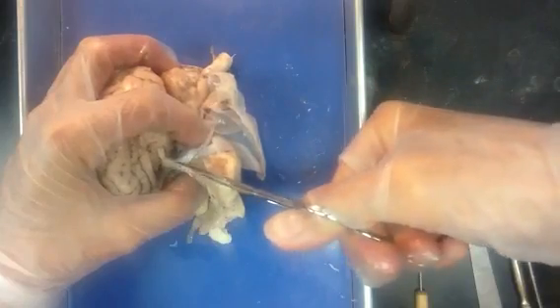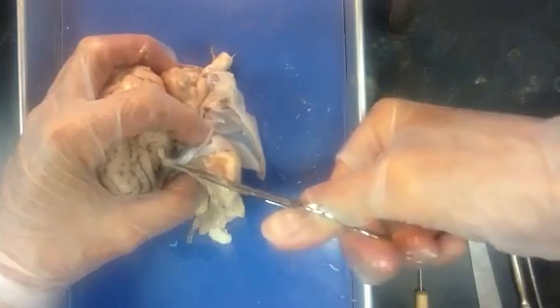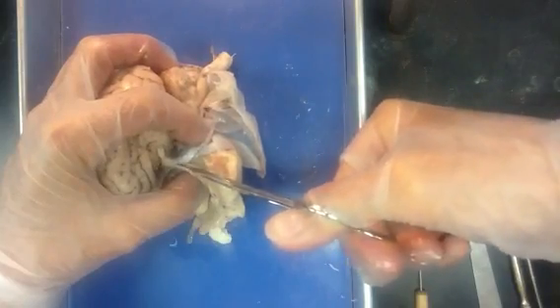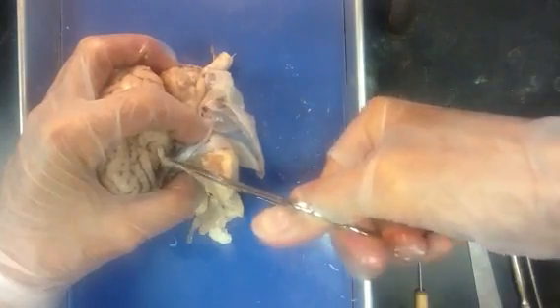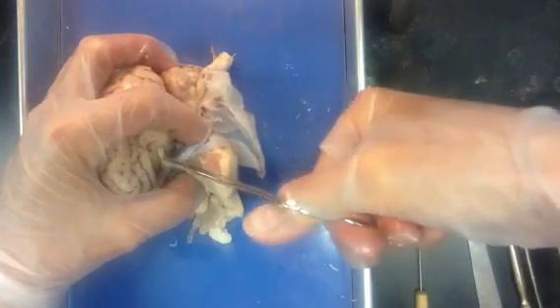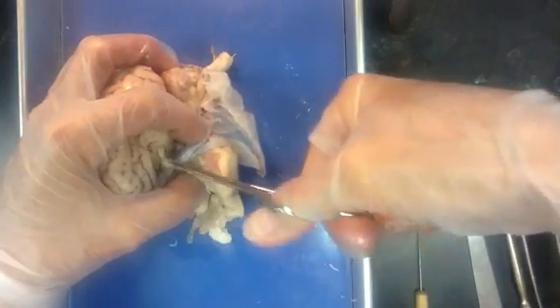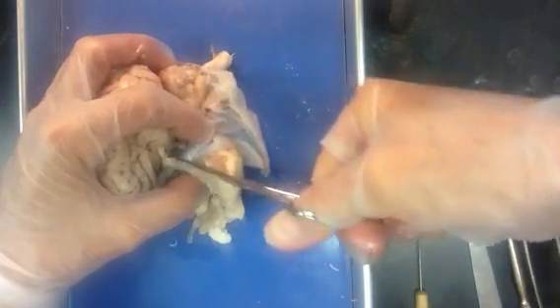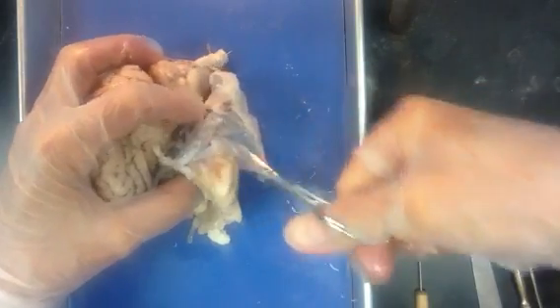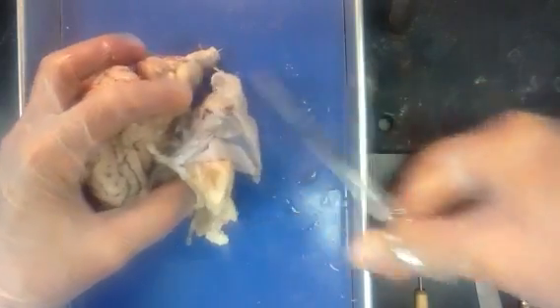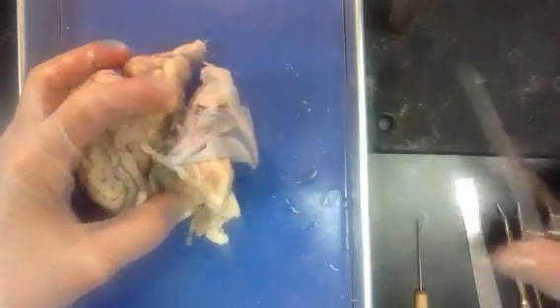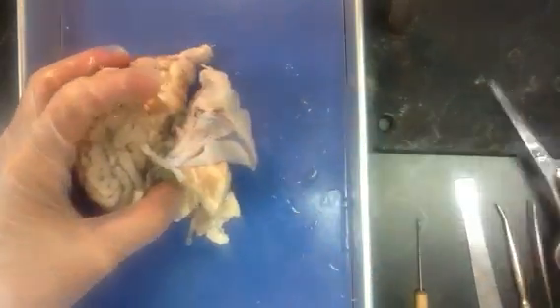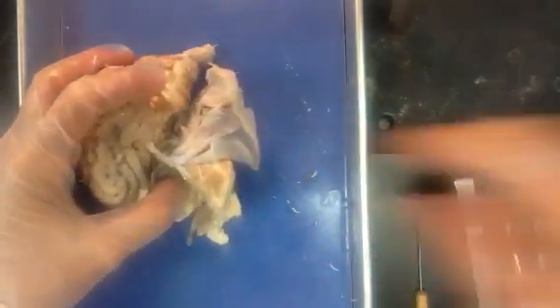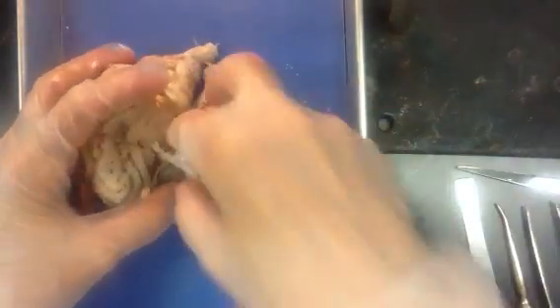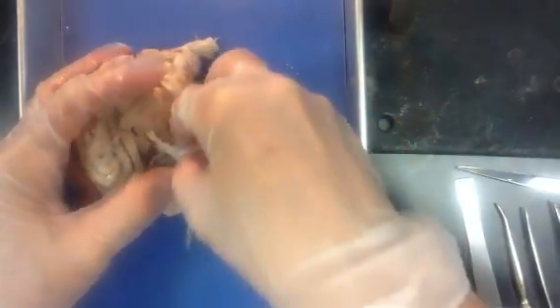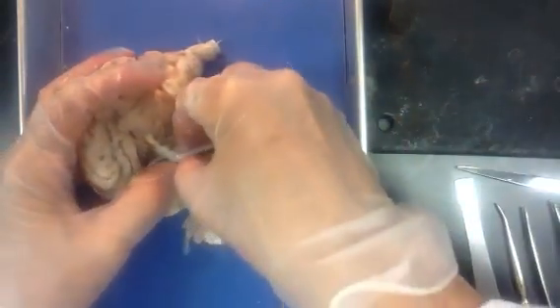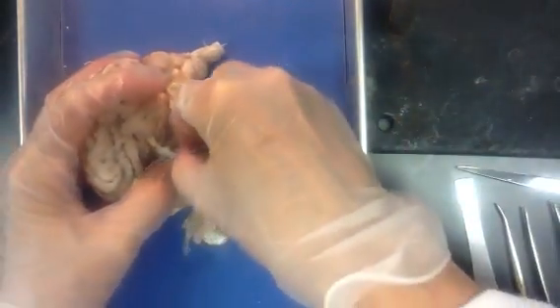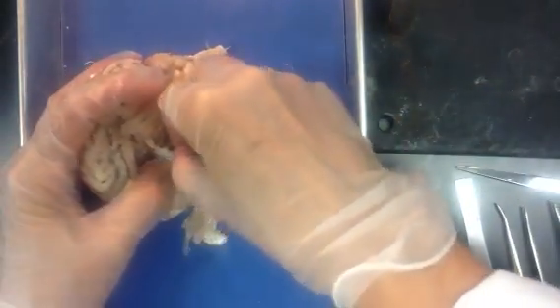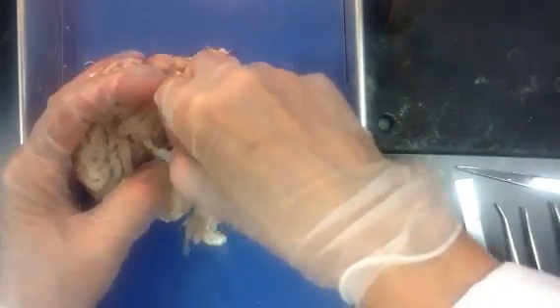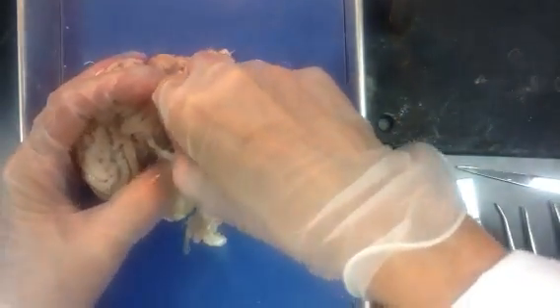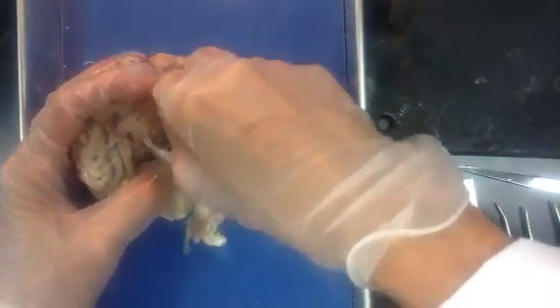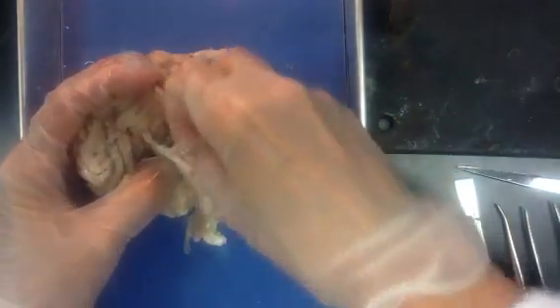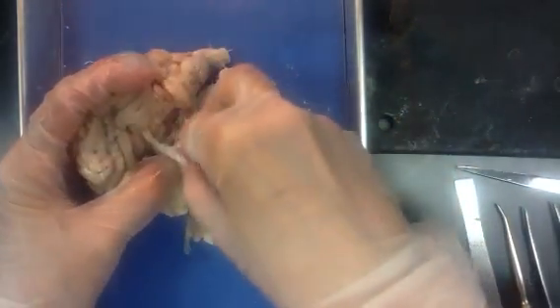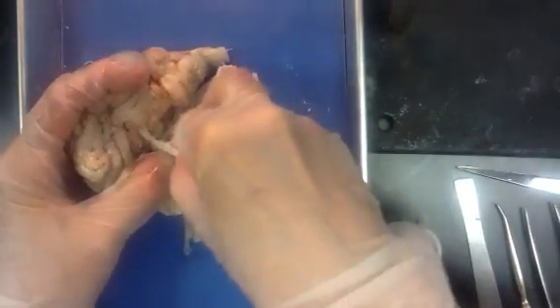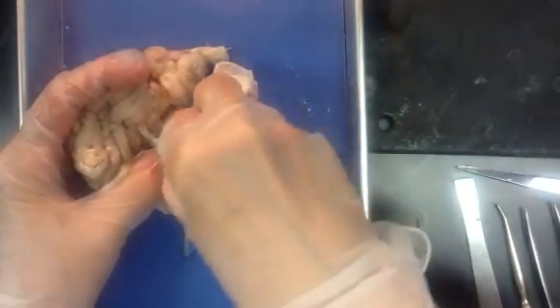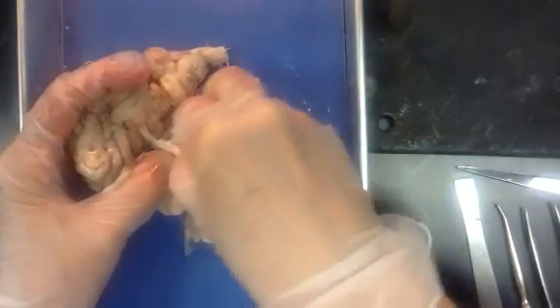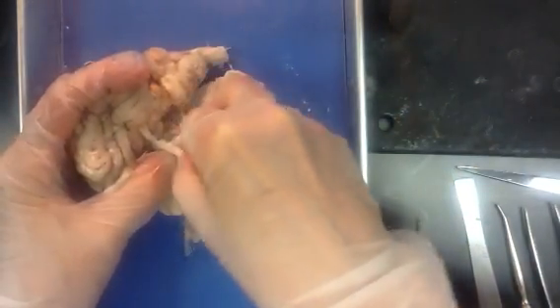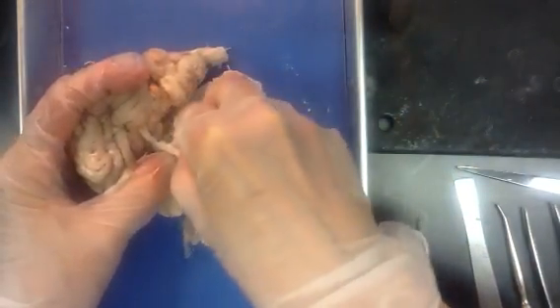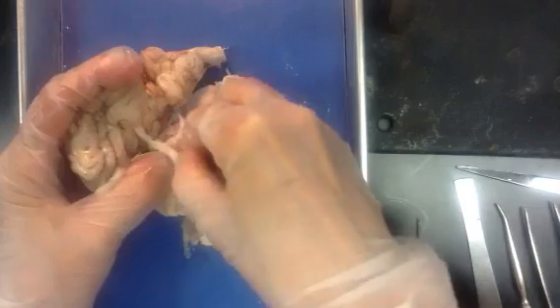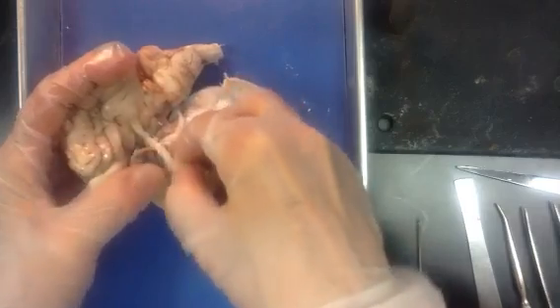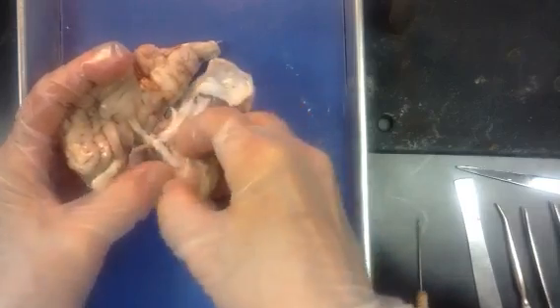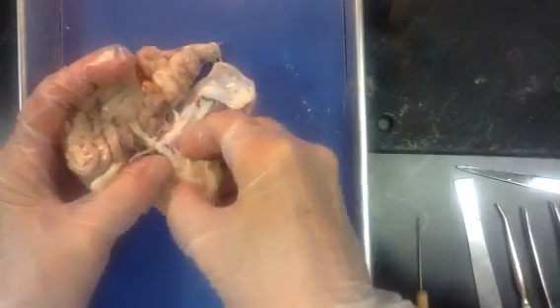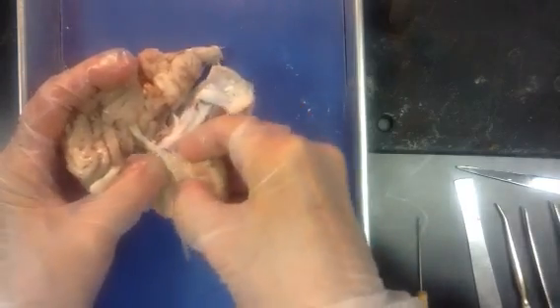Of course, we're dealing with a dead brain, but imagine if this were alive — the responsibility. Oh, my goodness.